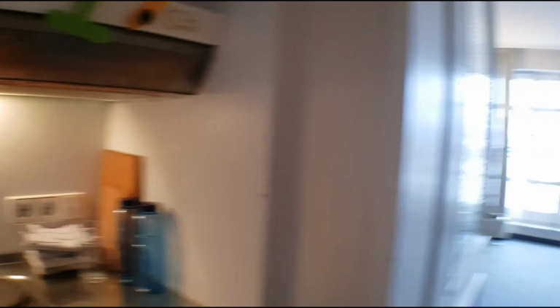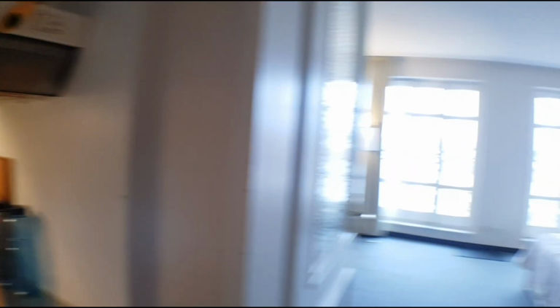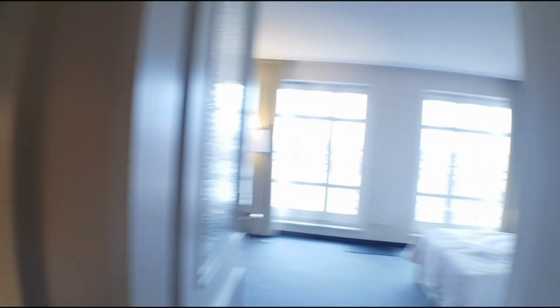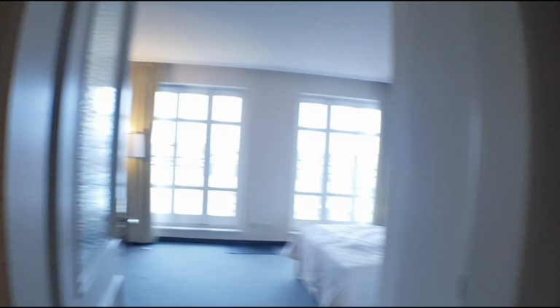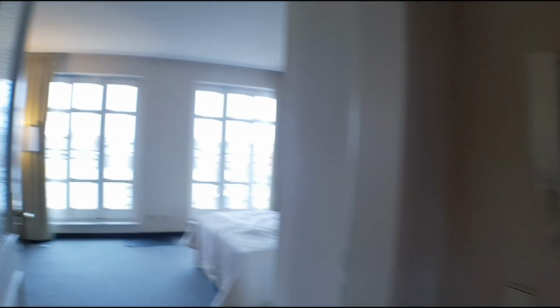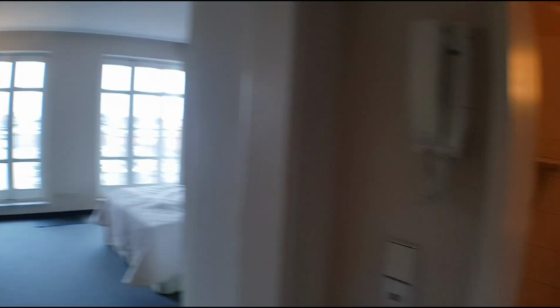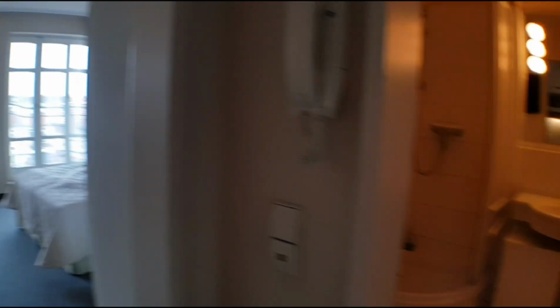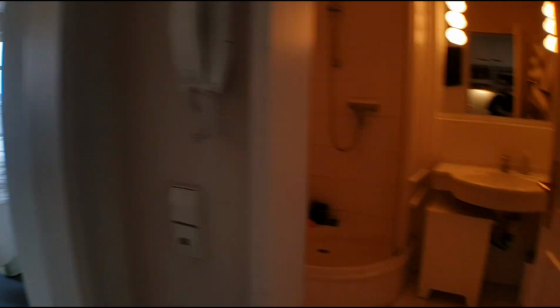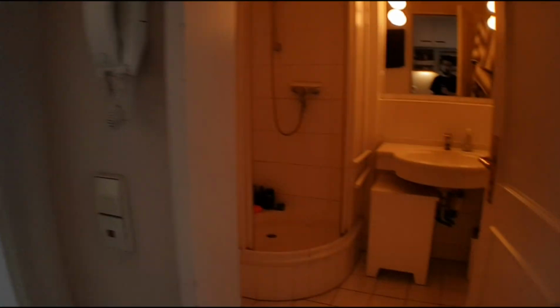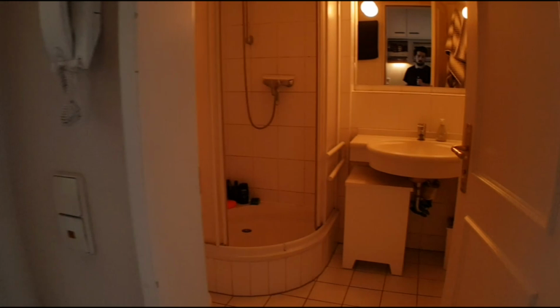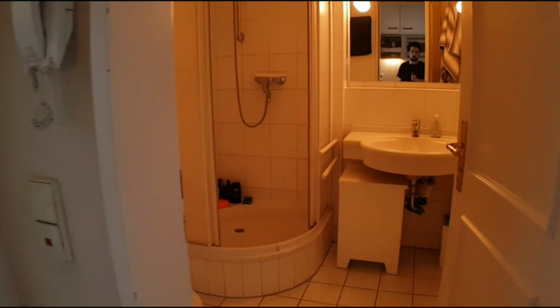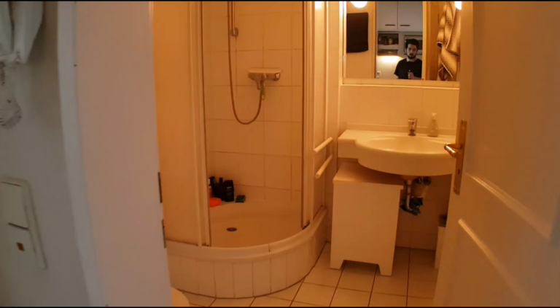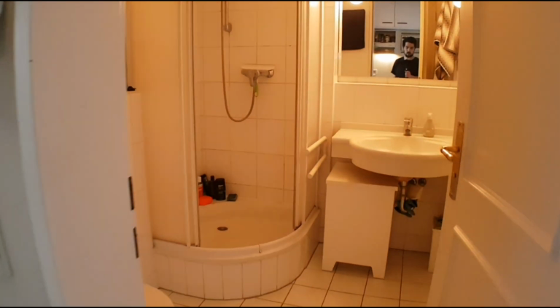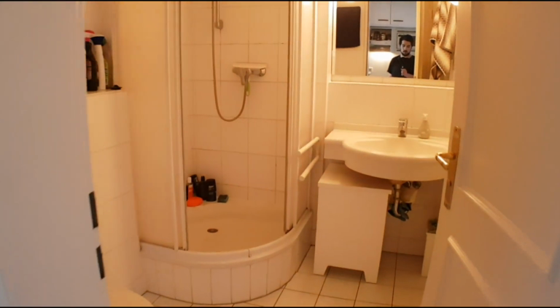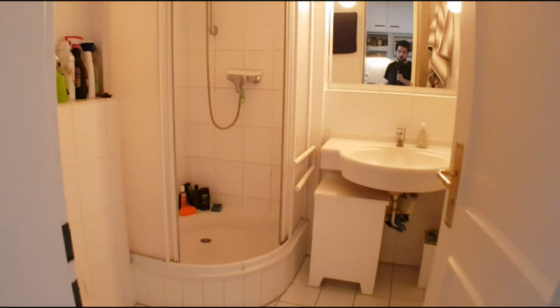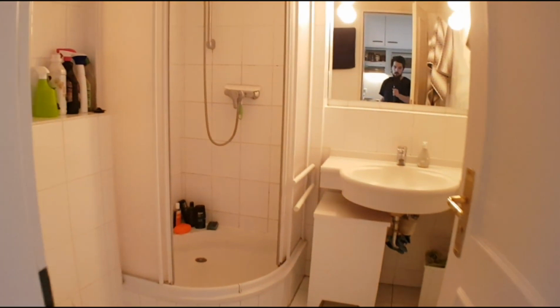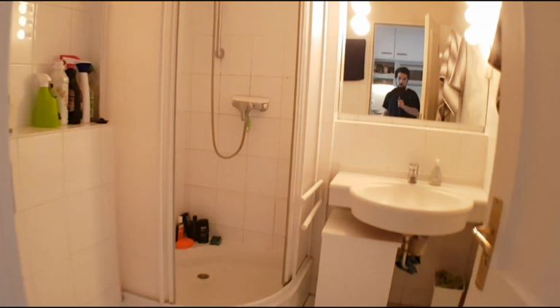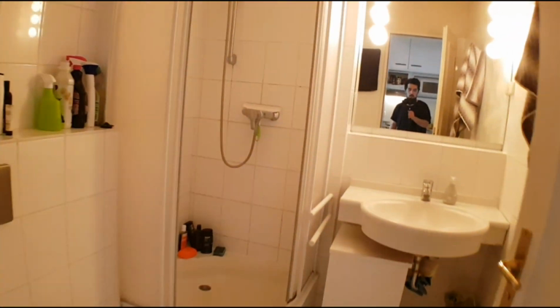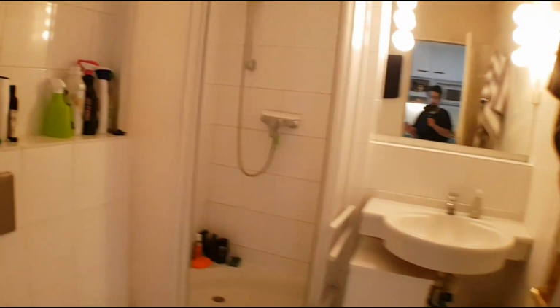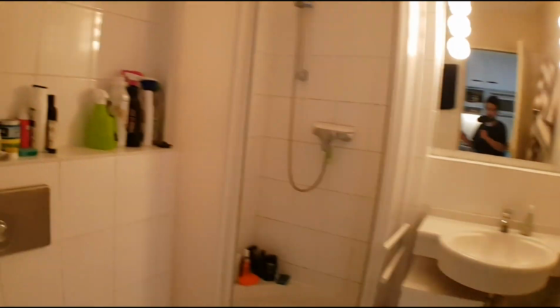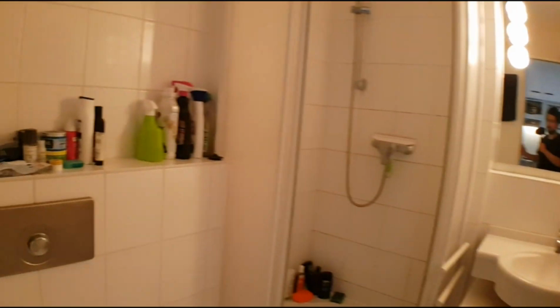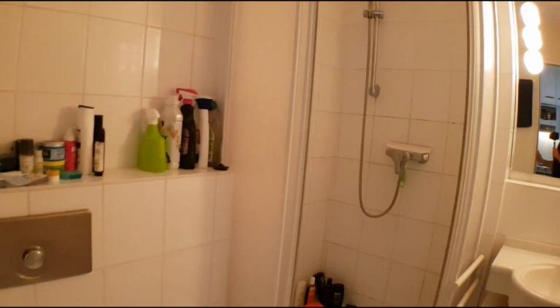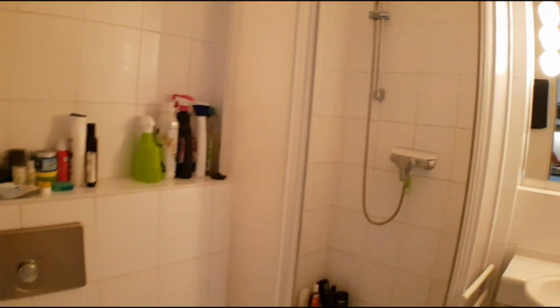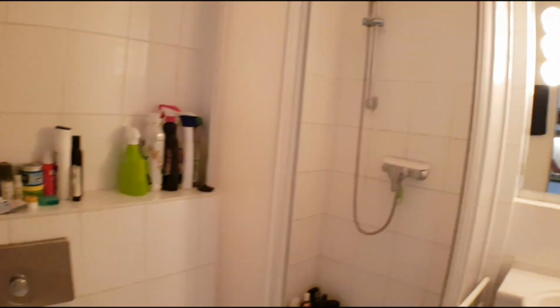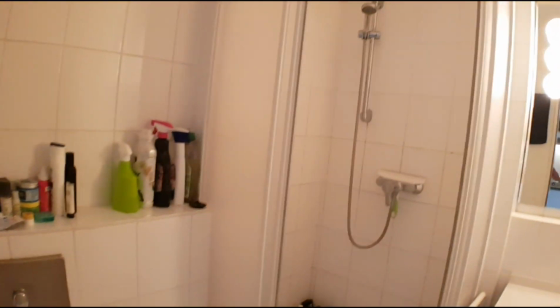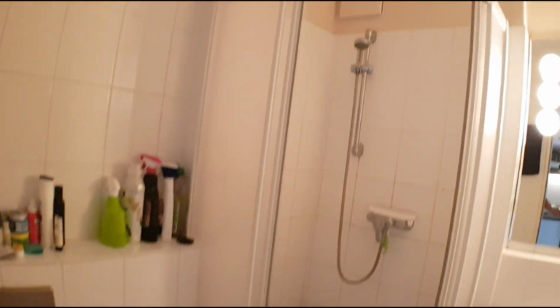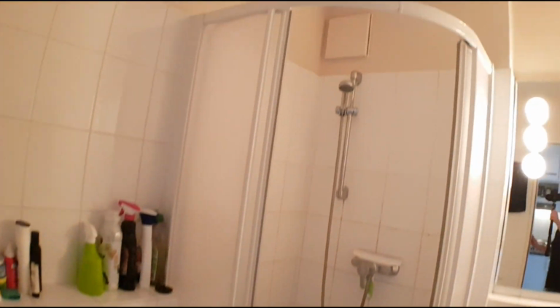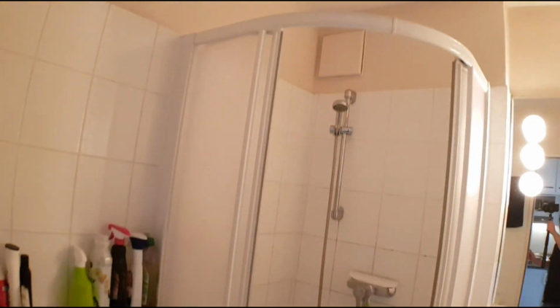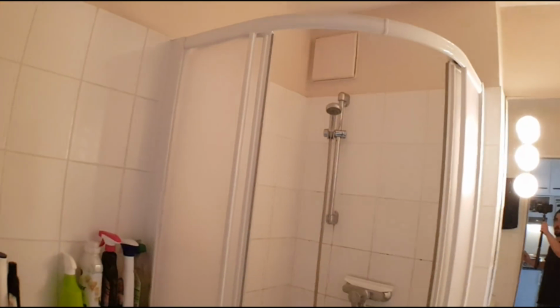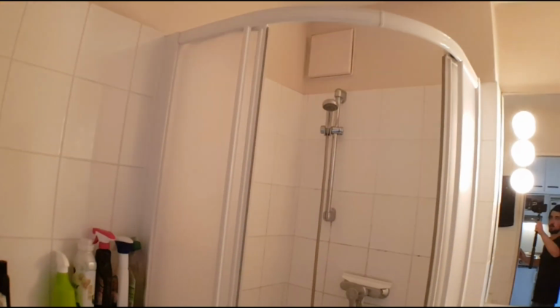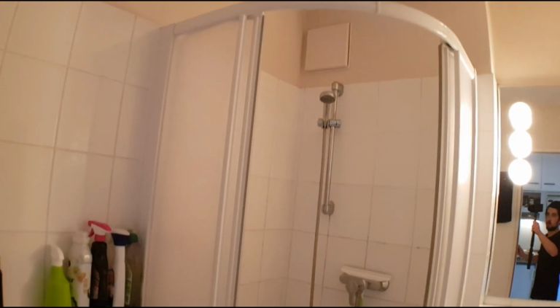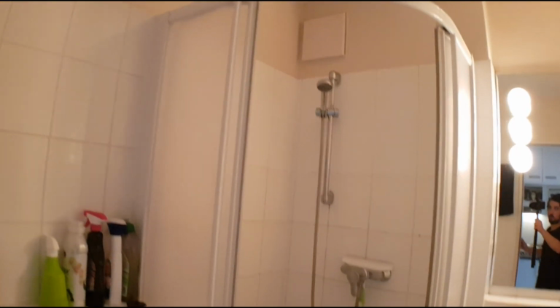And on the right you will find the bathroom. You have this shower.